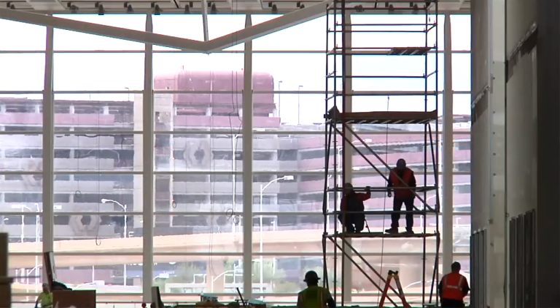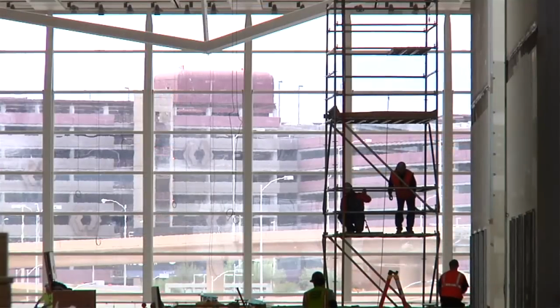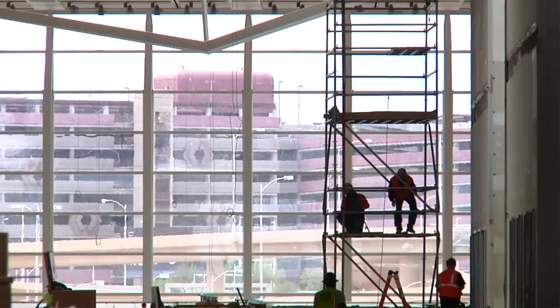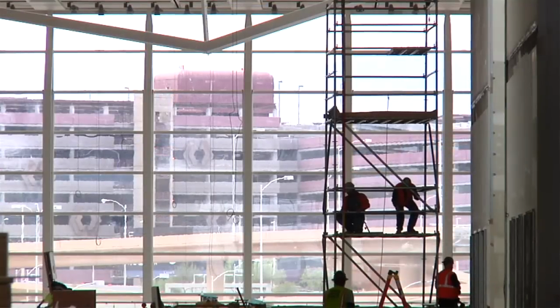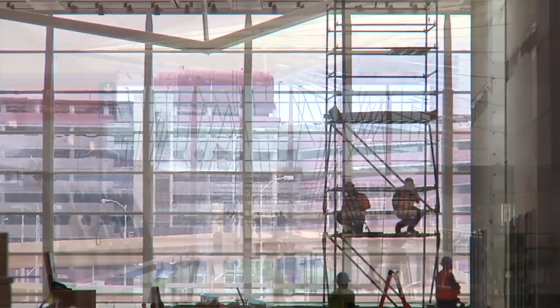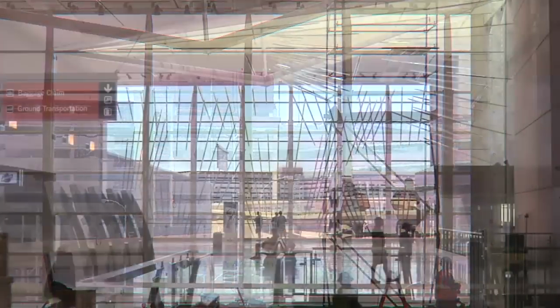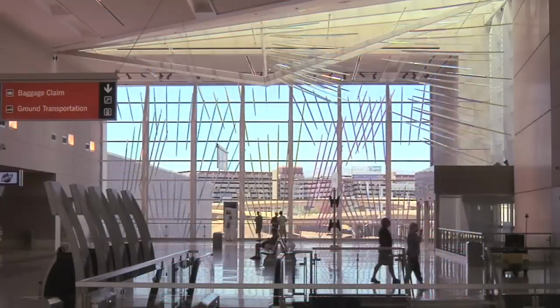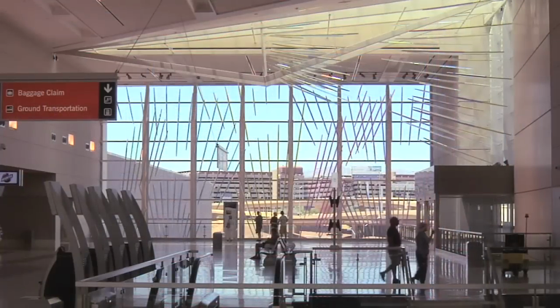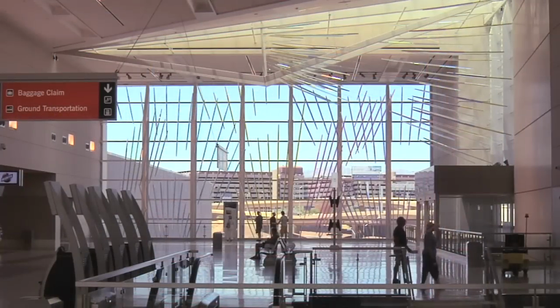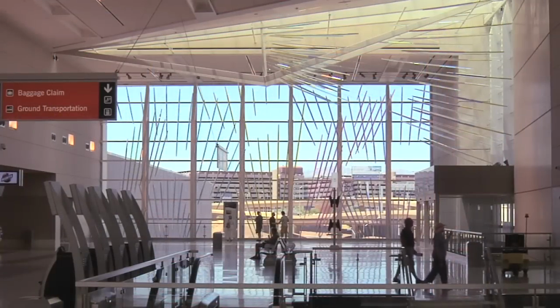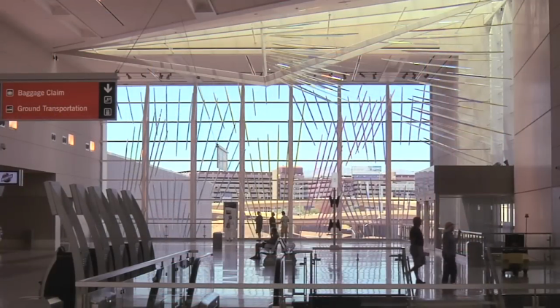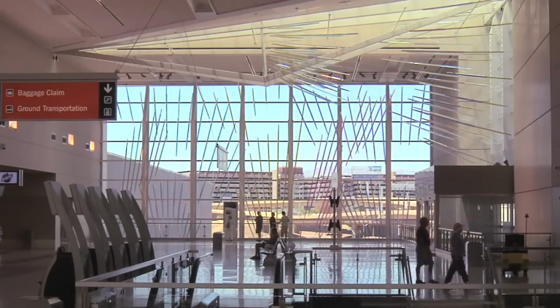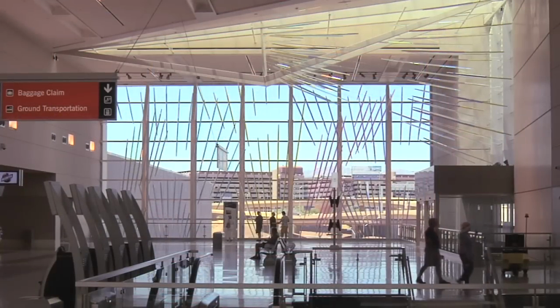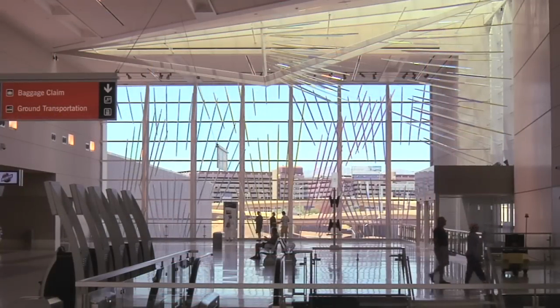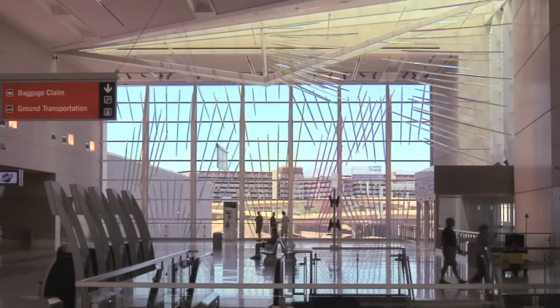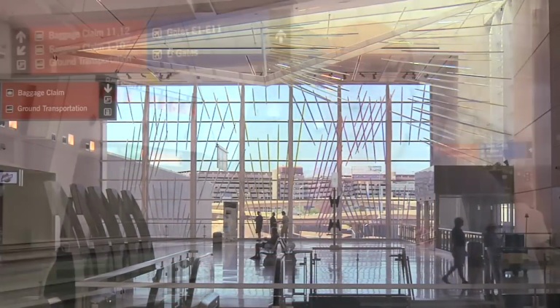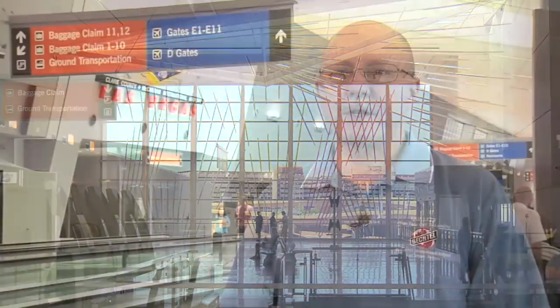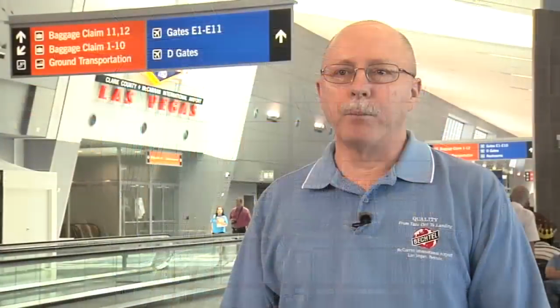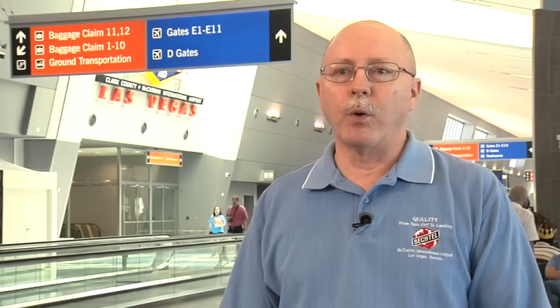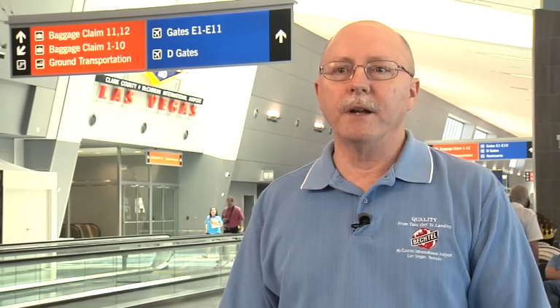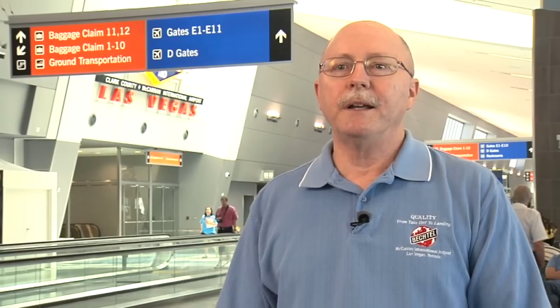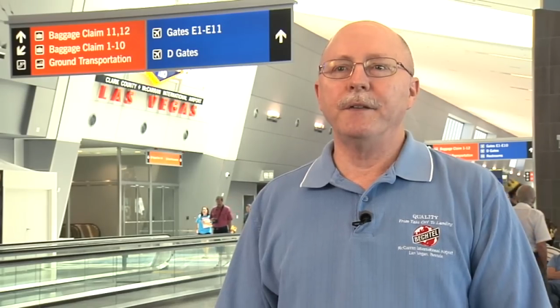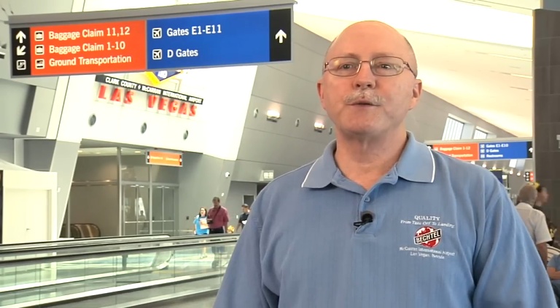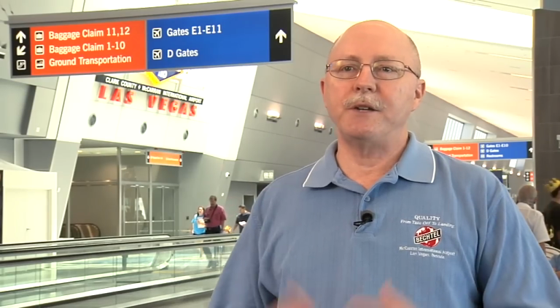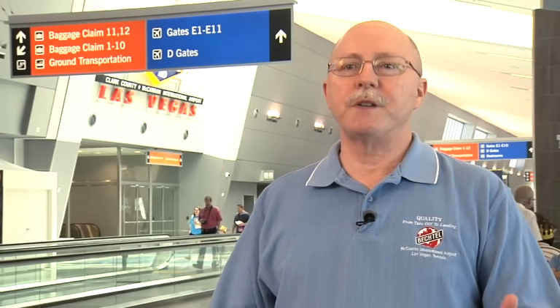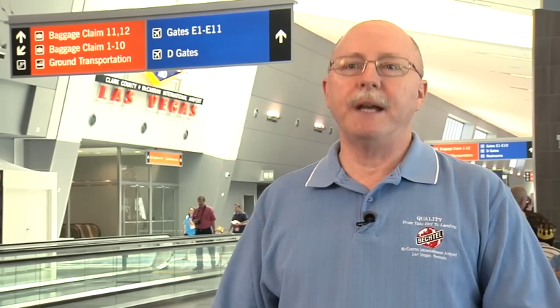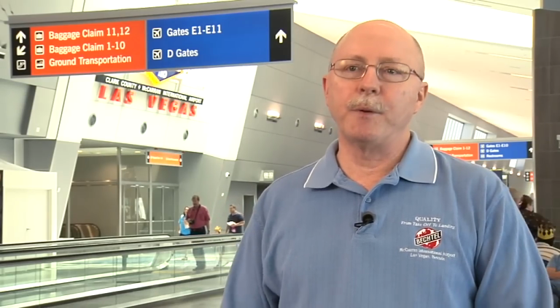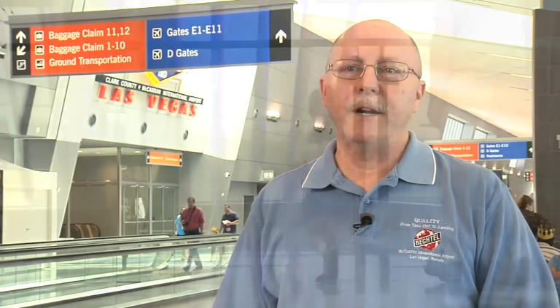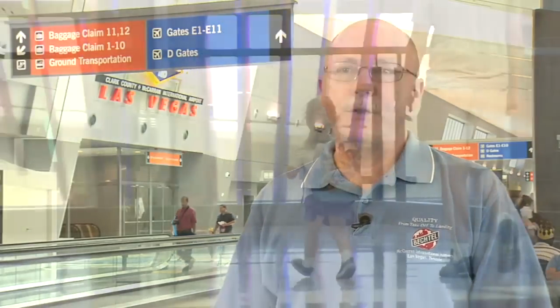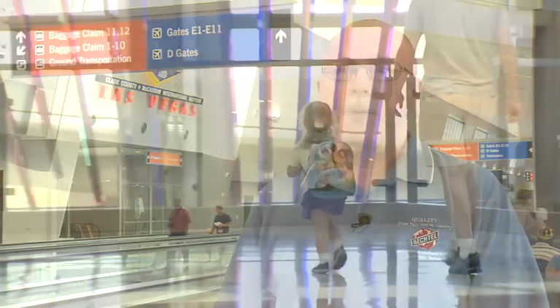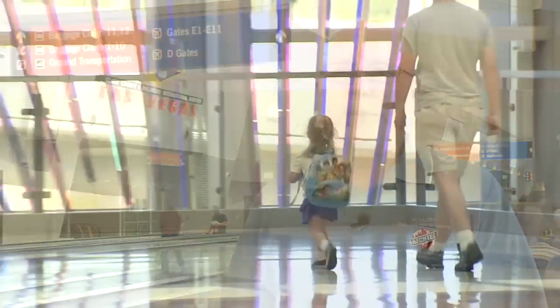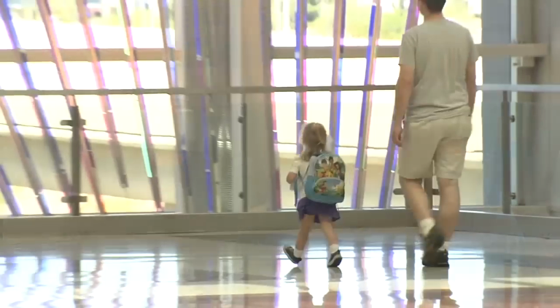One of the unique things about McCarran Airport is it's a common-use airport, and those features have been implemented on Terminal 3.